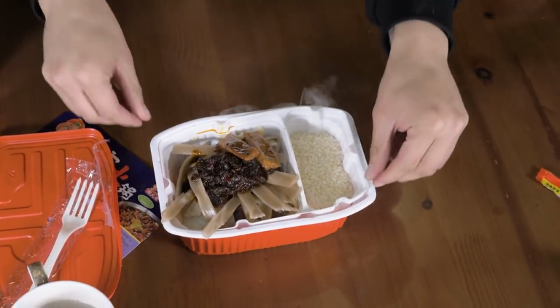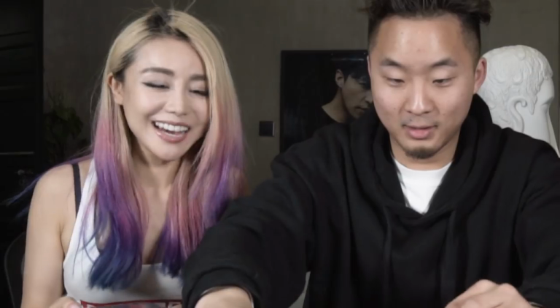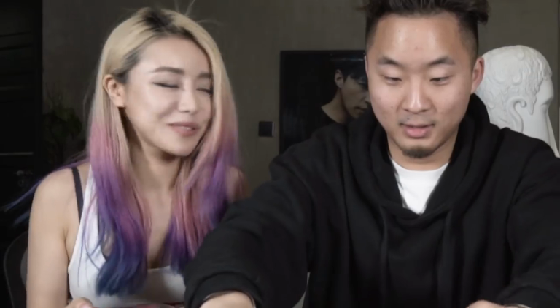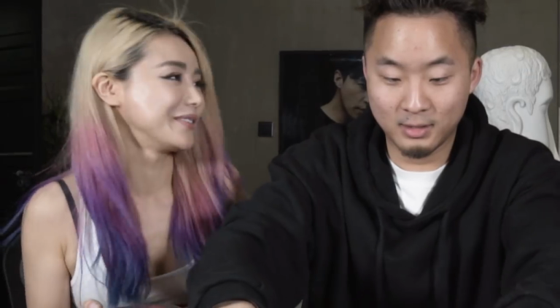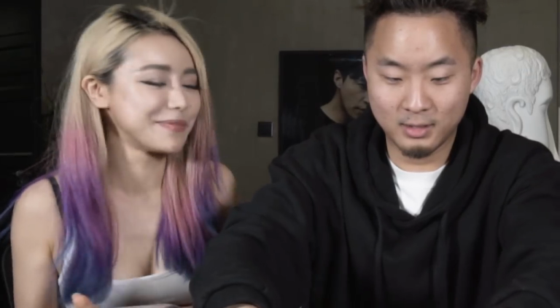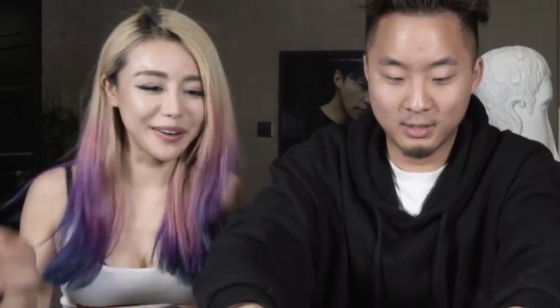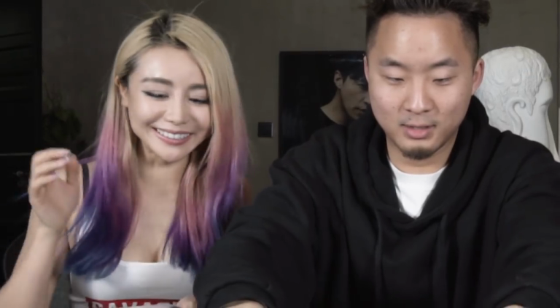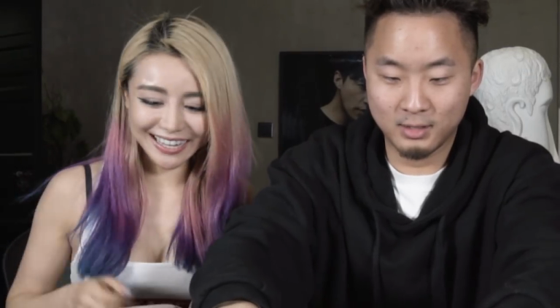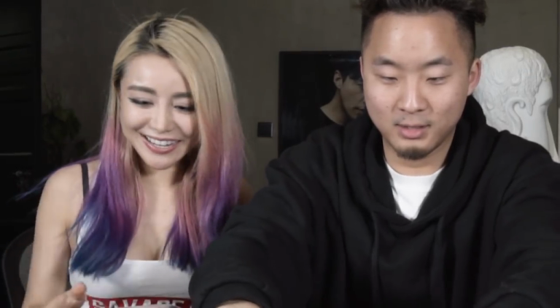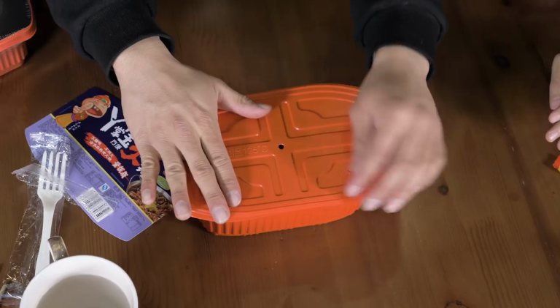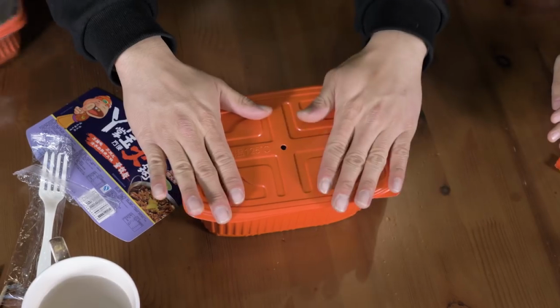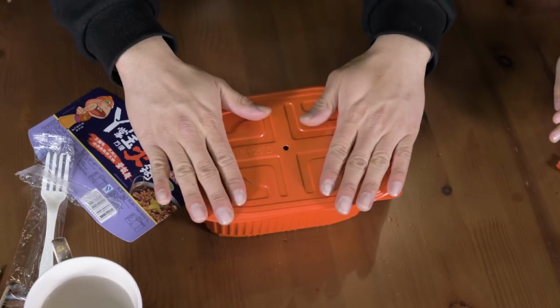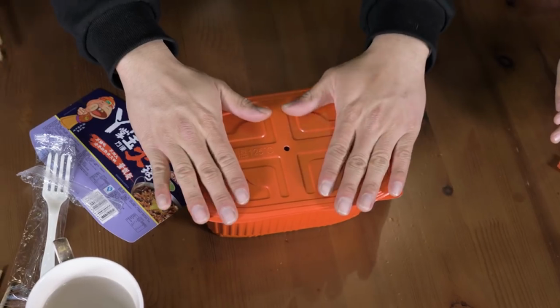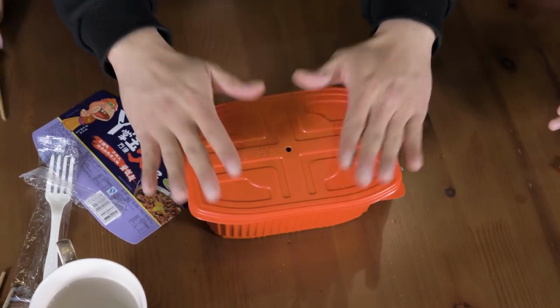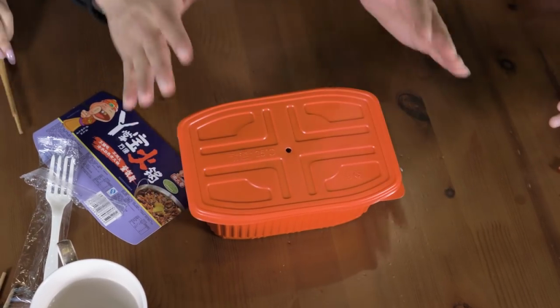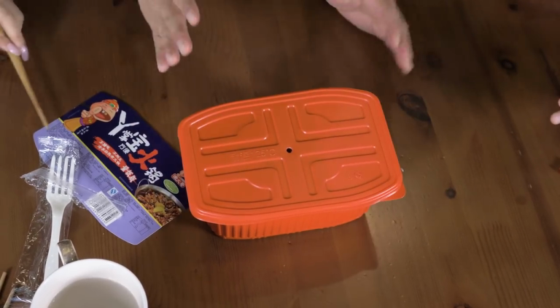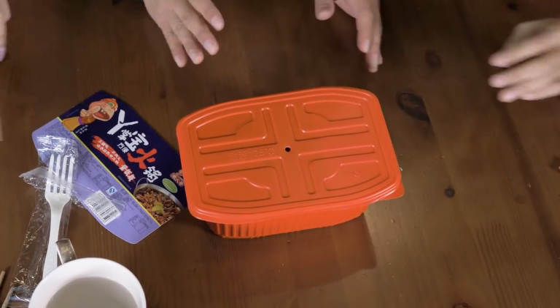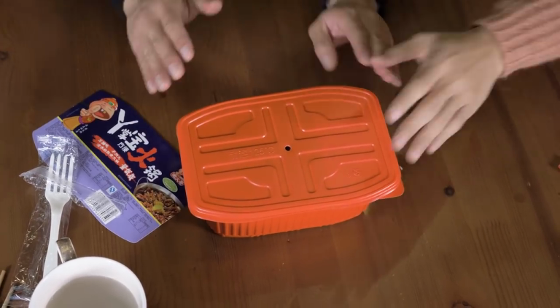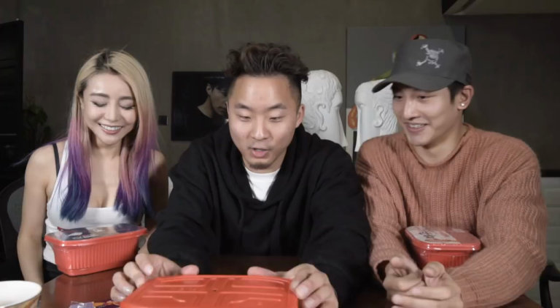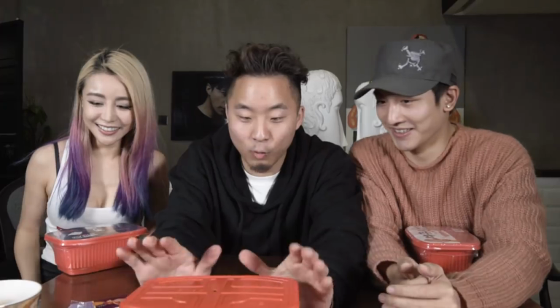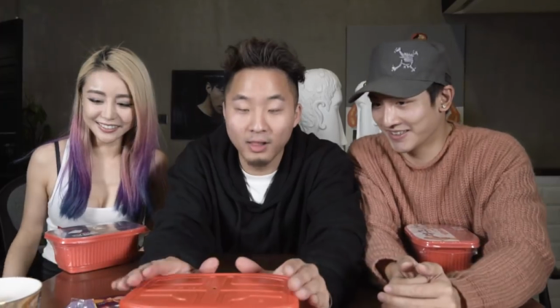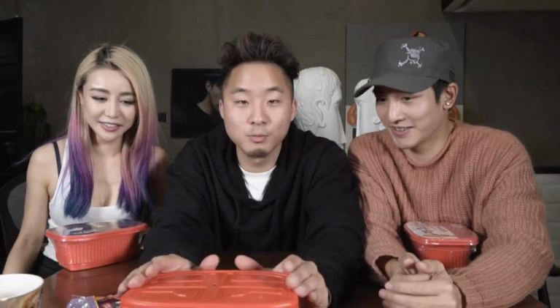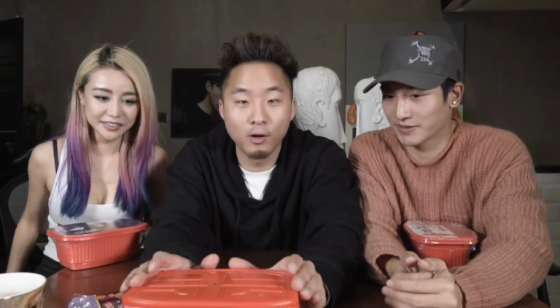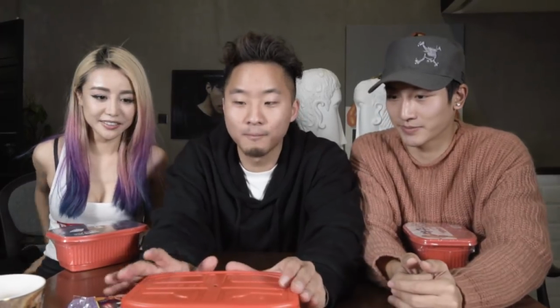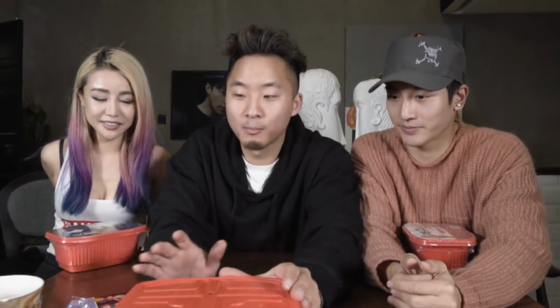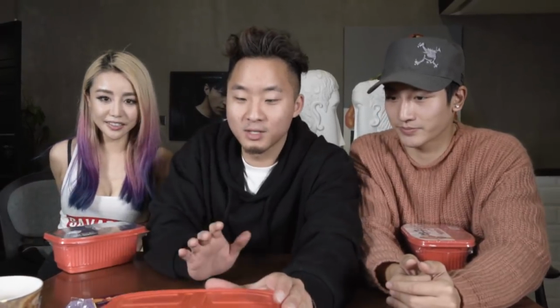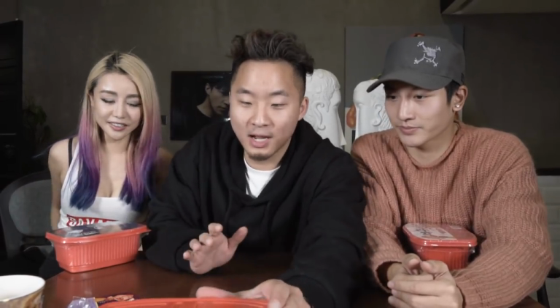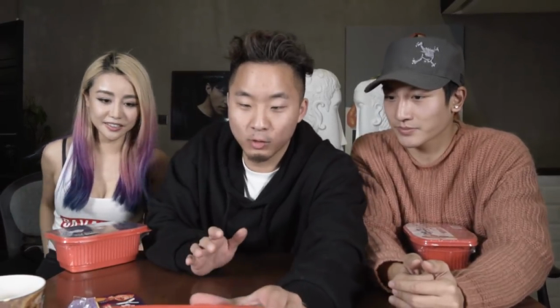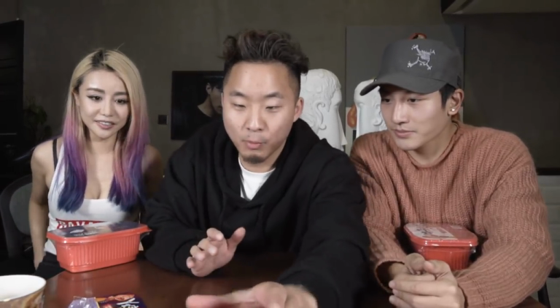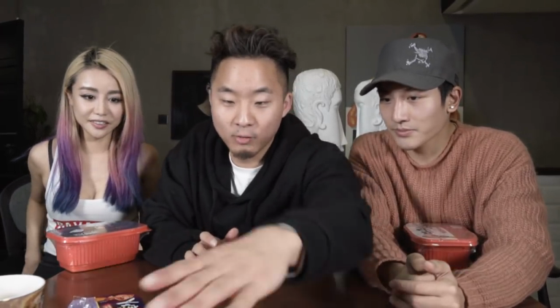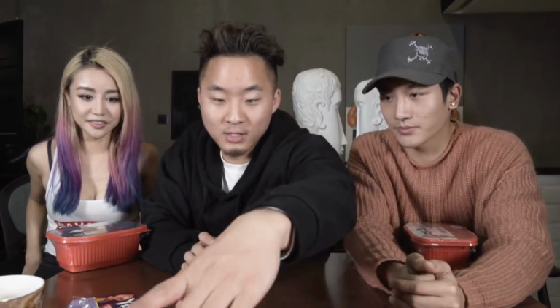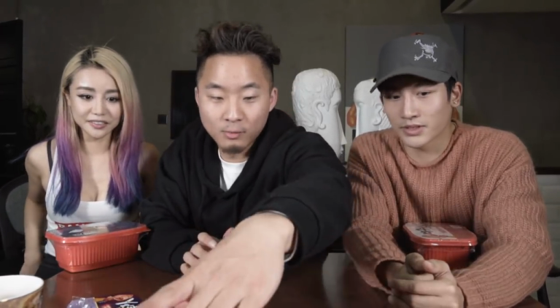I kind of just want to watch it boil. I don't even want to cover it up. Yo, that was nuts. We're going to let this boil, put it aside, and we're going to prepare the rest of them.